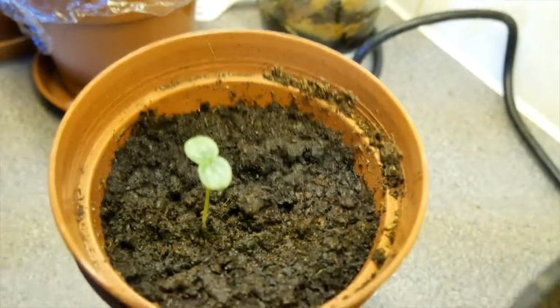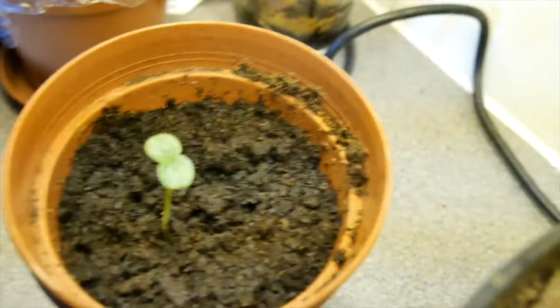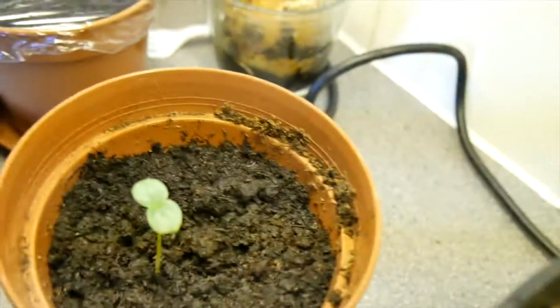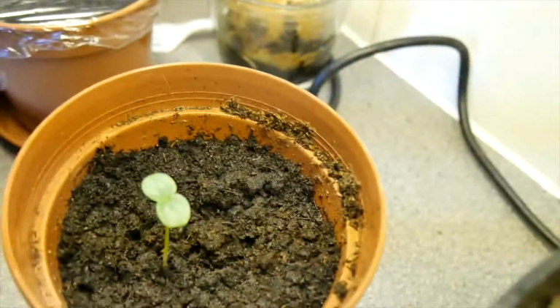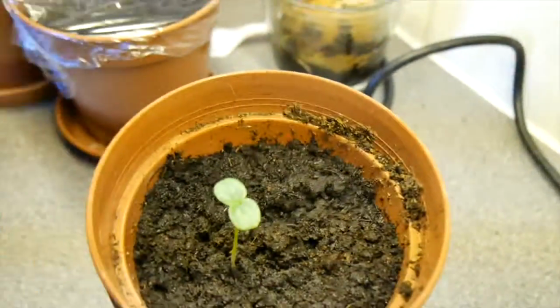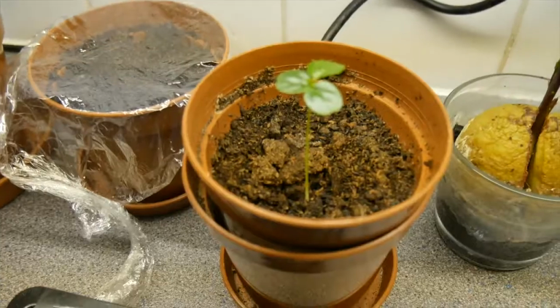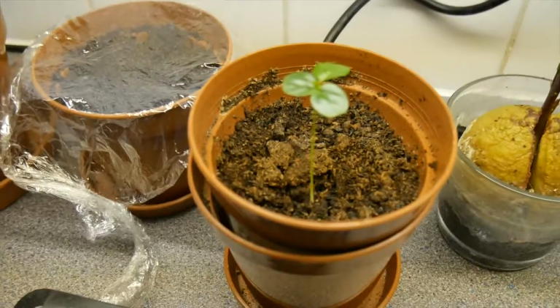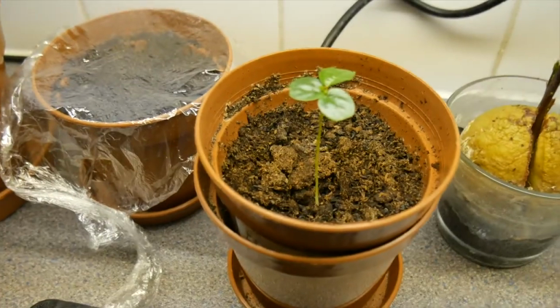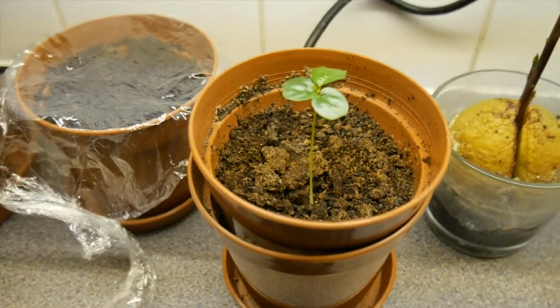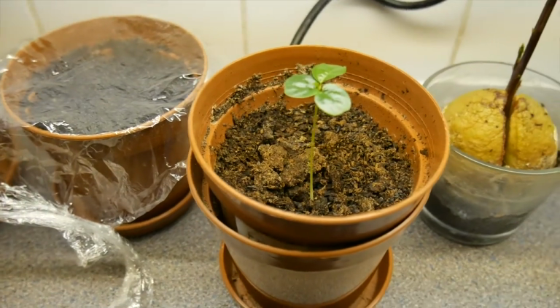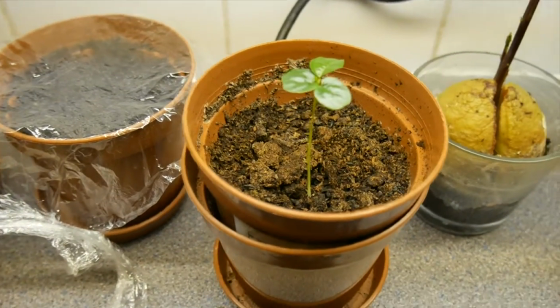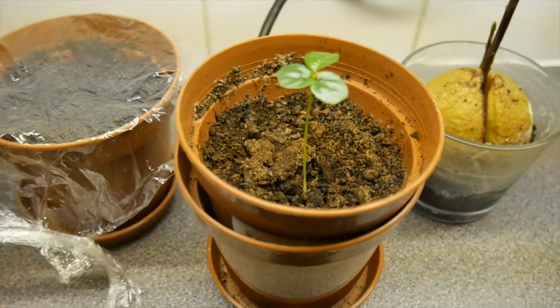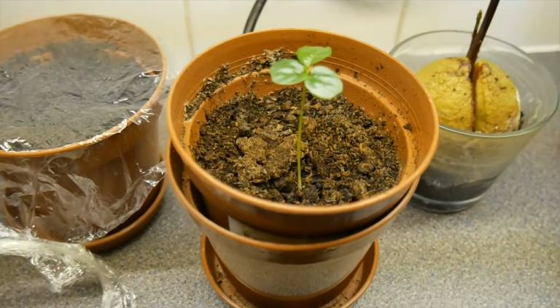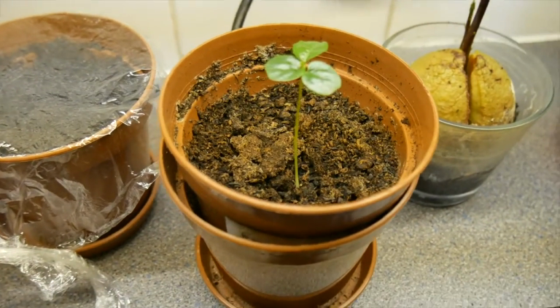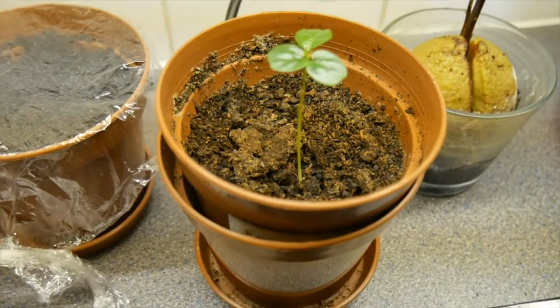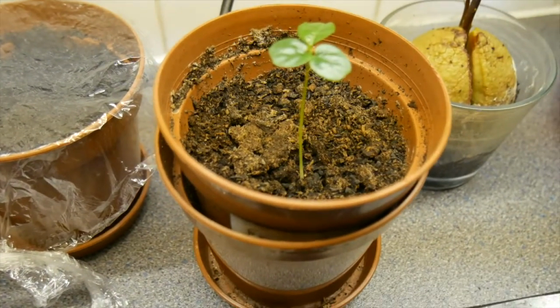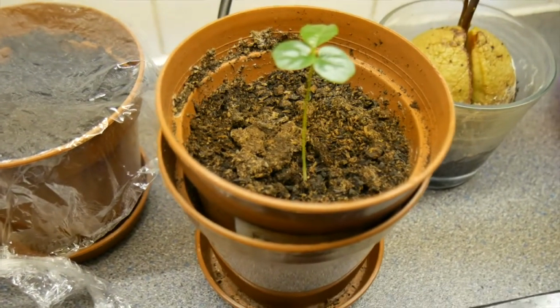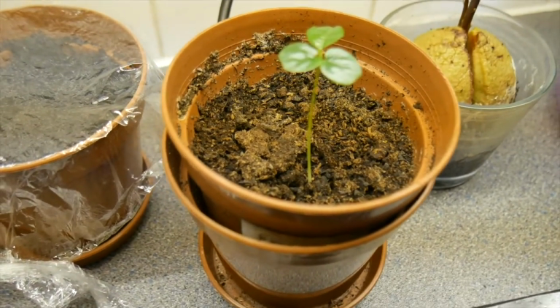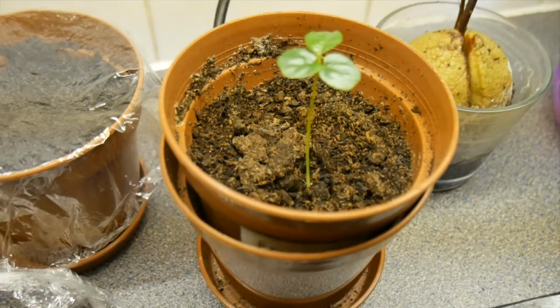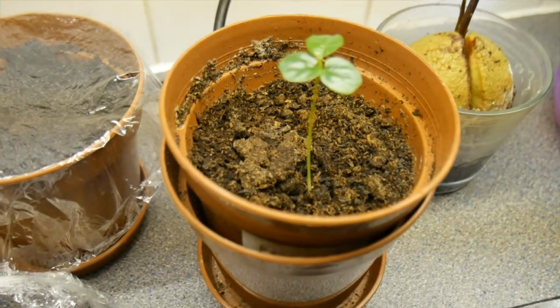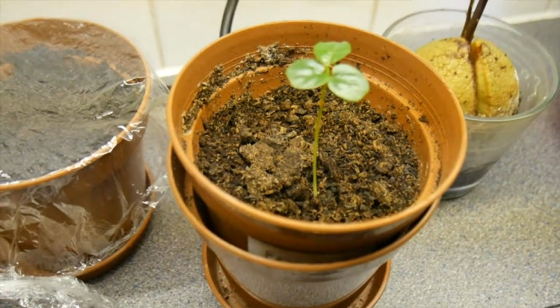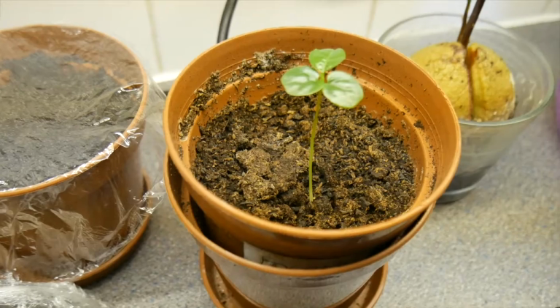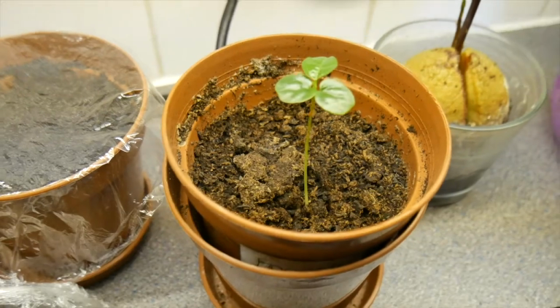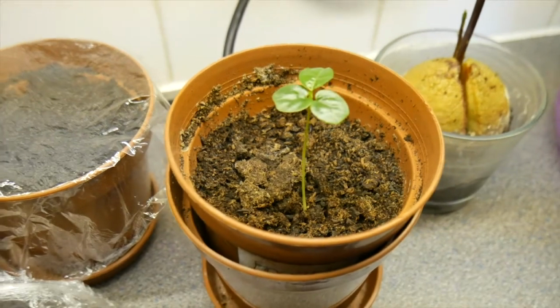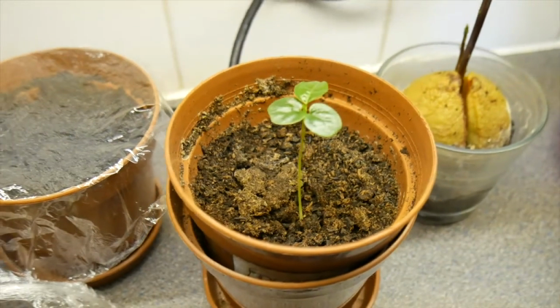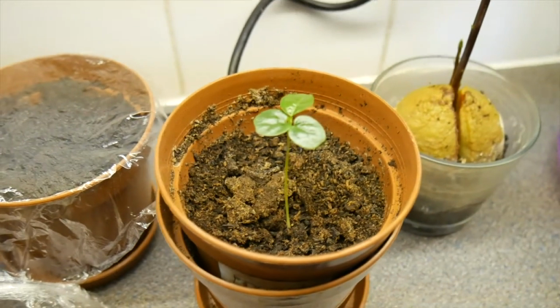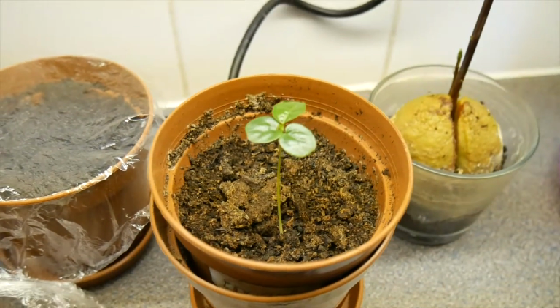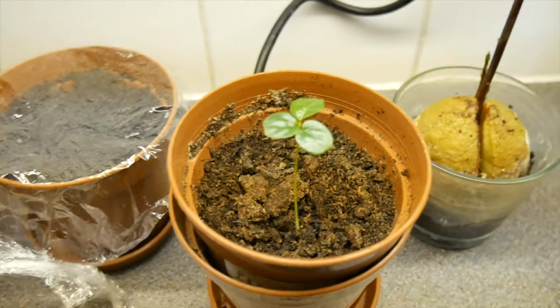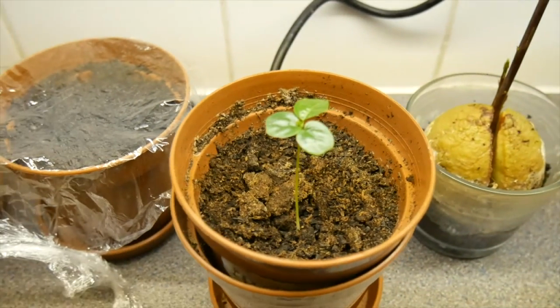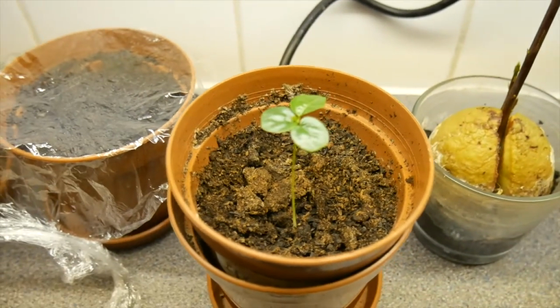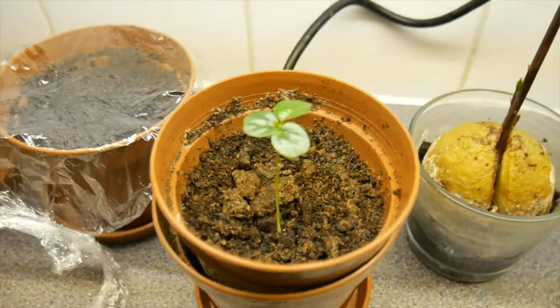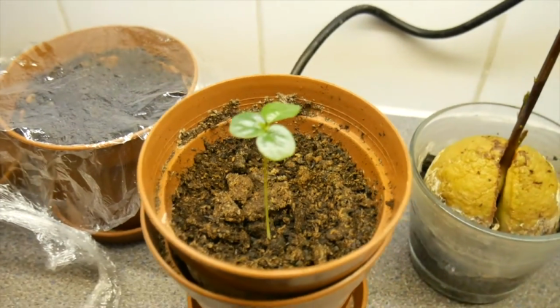We also have a new addition: the passion fruit. It's an African variety and I will keep you up to date with its progress.